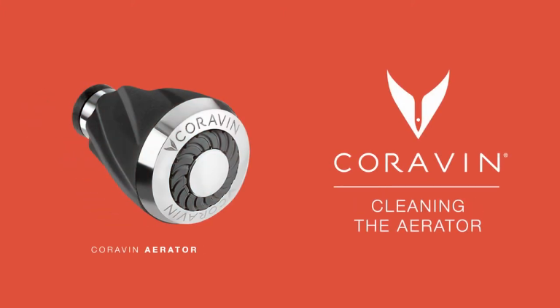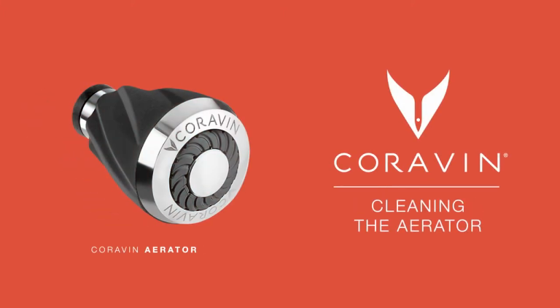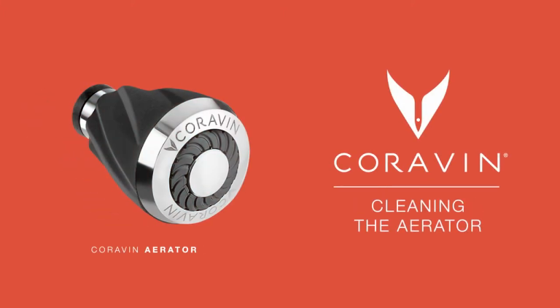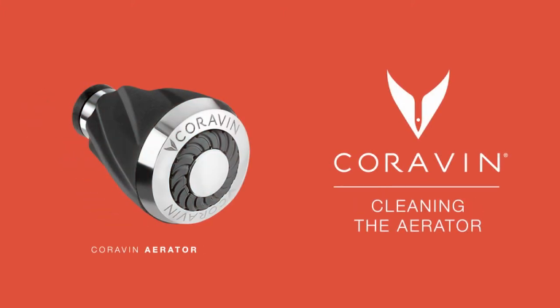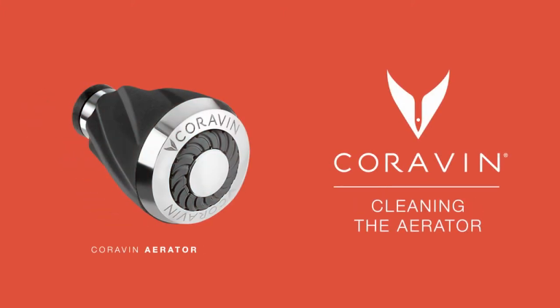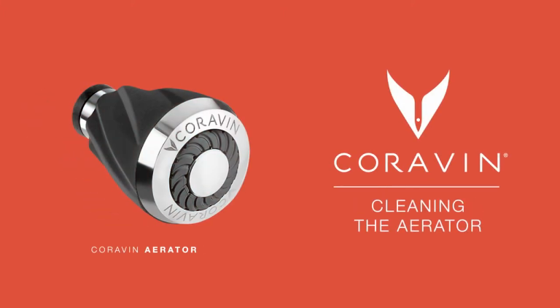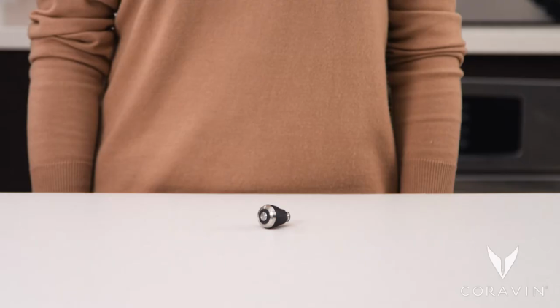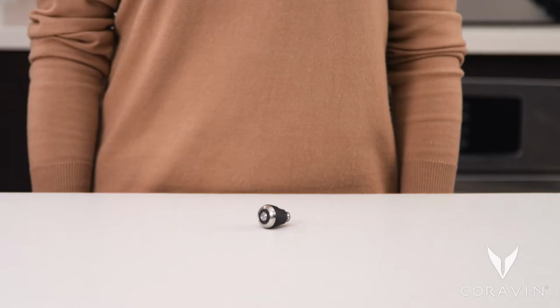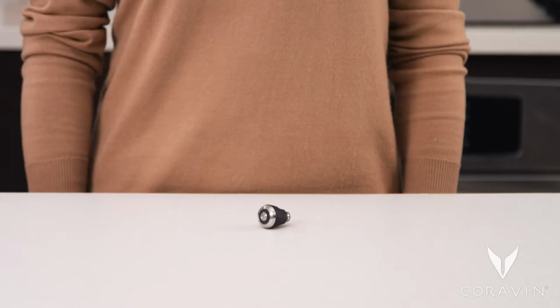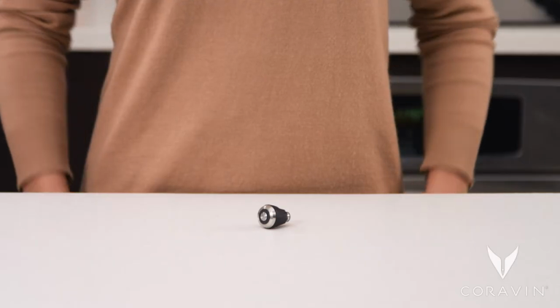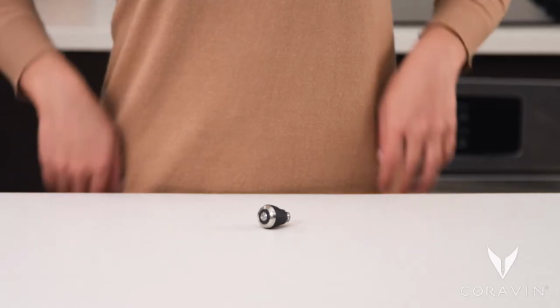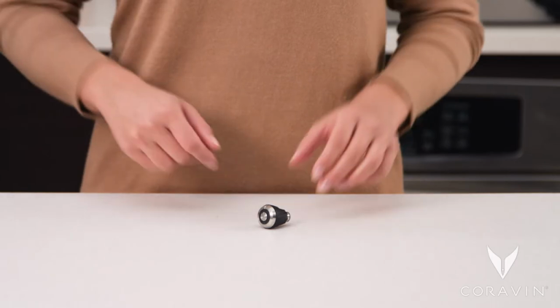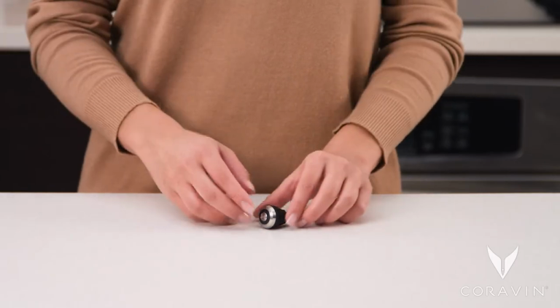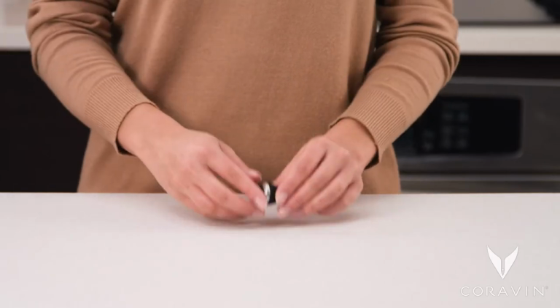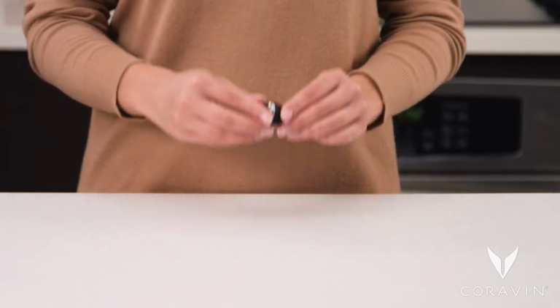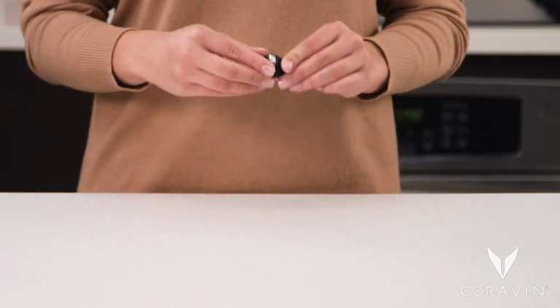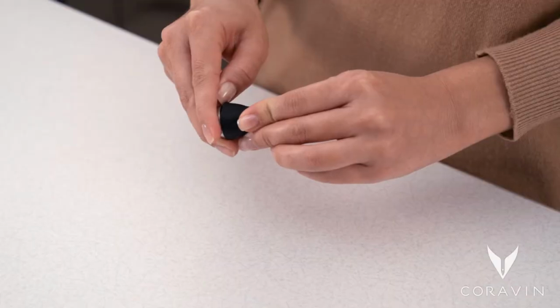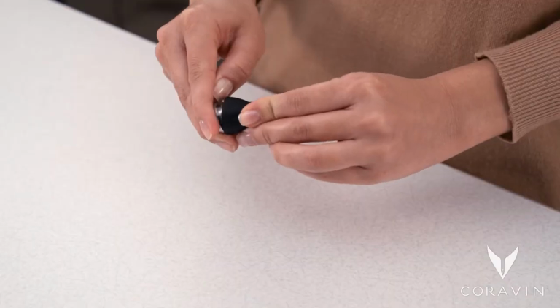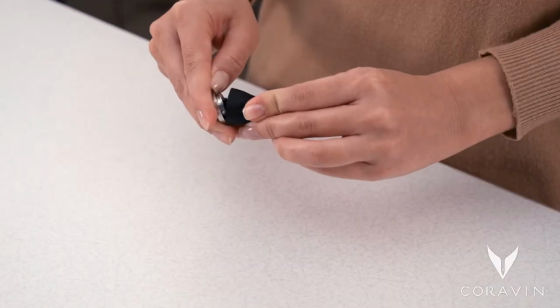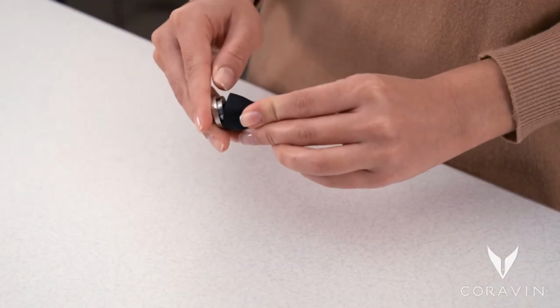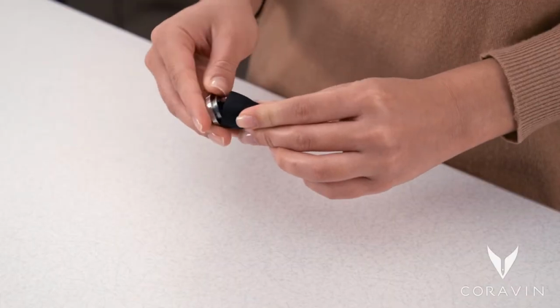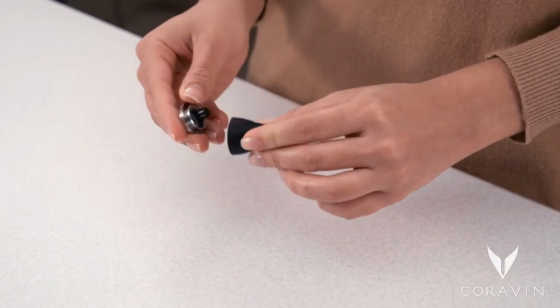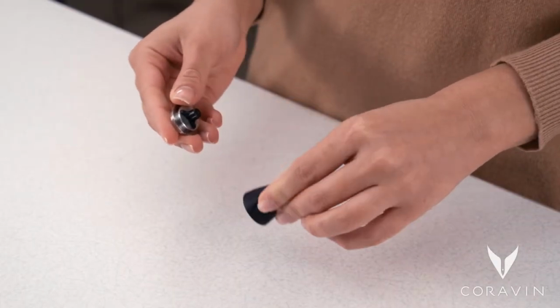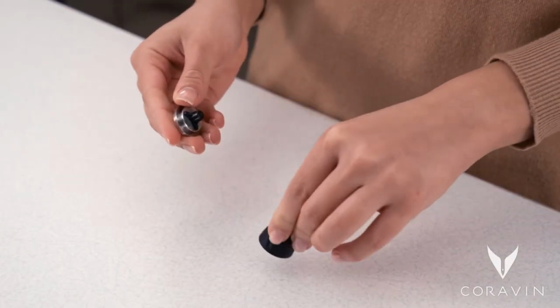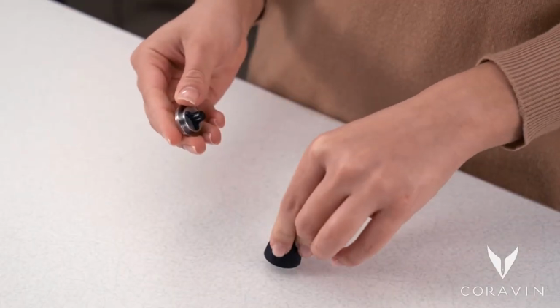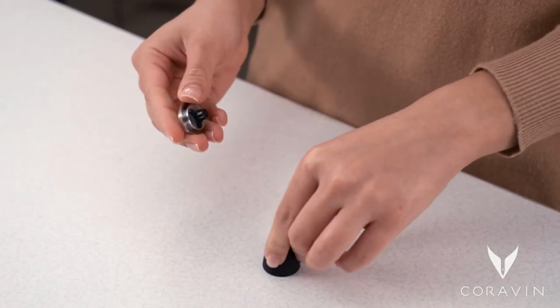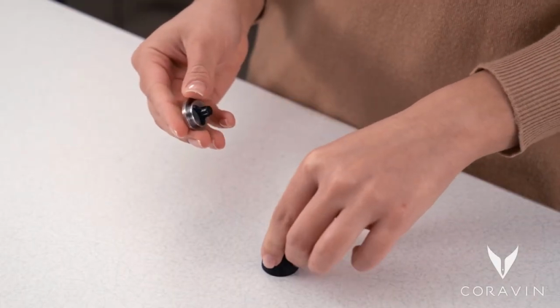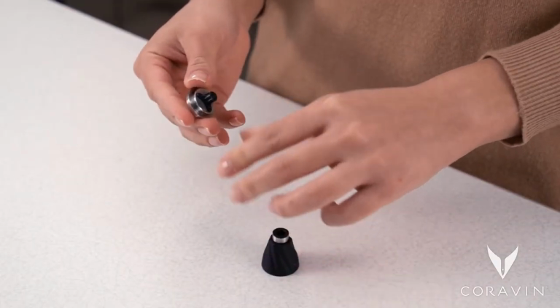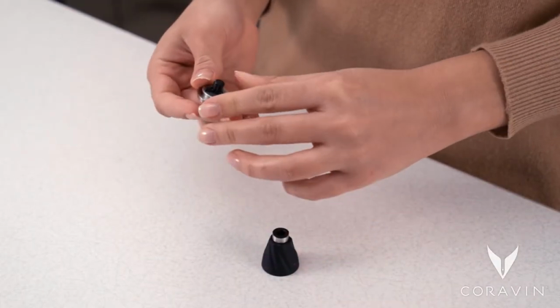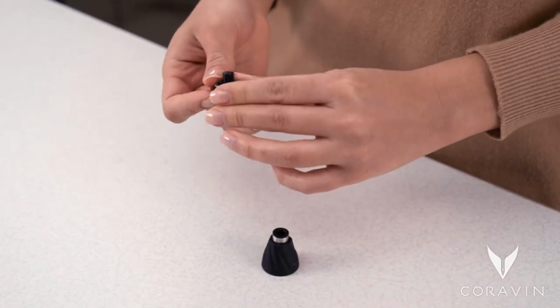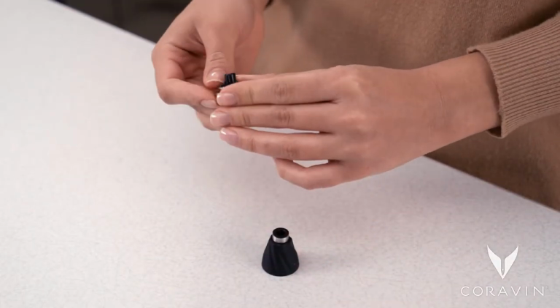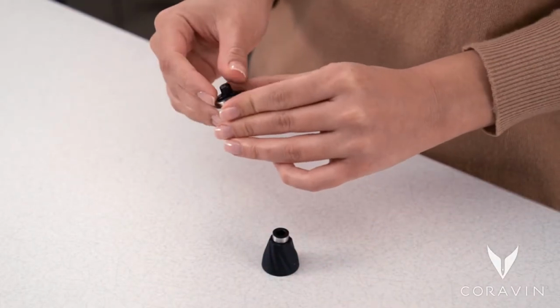Follow these steps to thoroughly clean the Coravin aerator. First, pry the aerator head from the rubber housing. This may take some force.